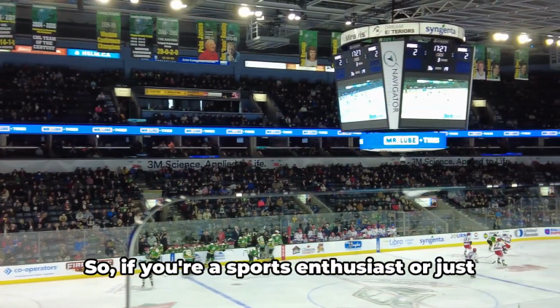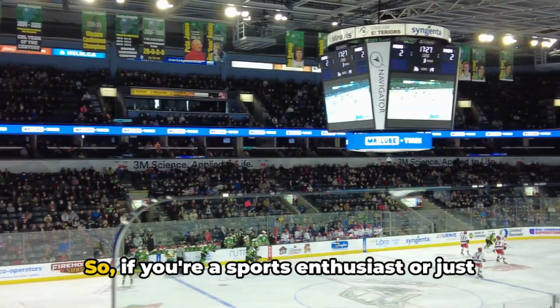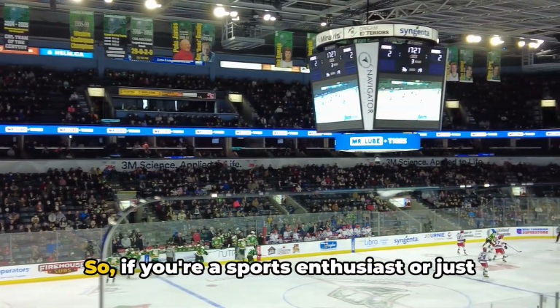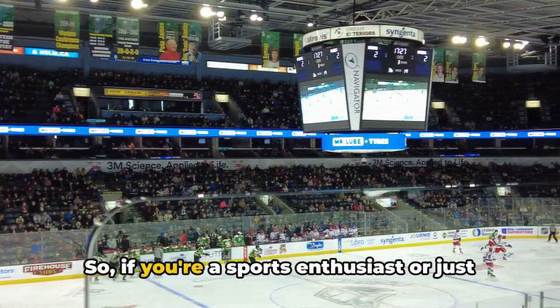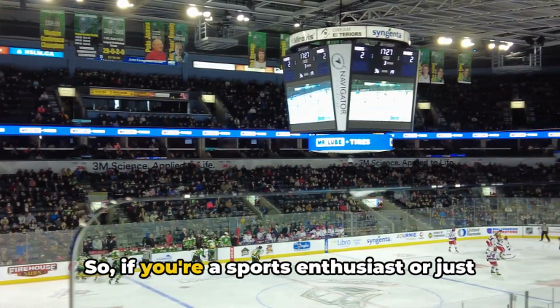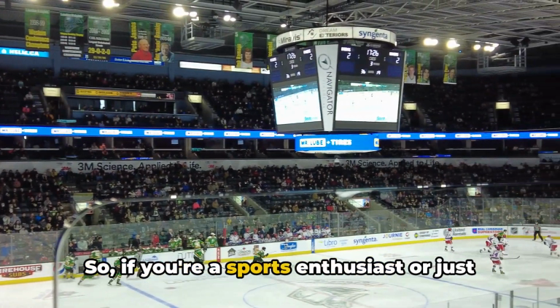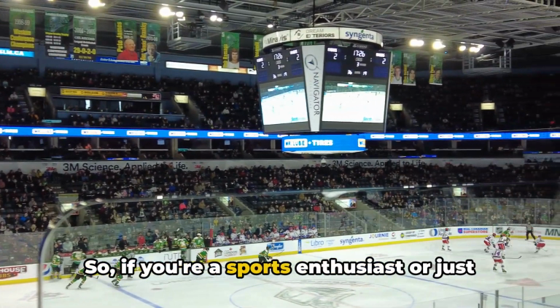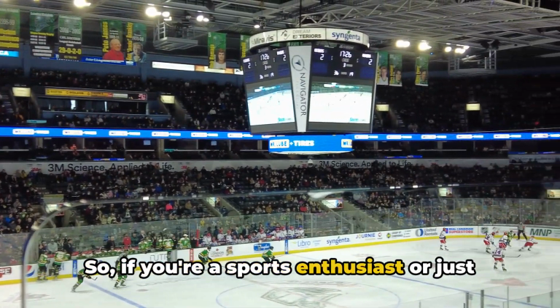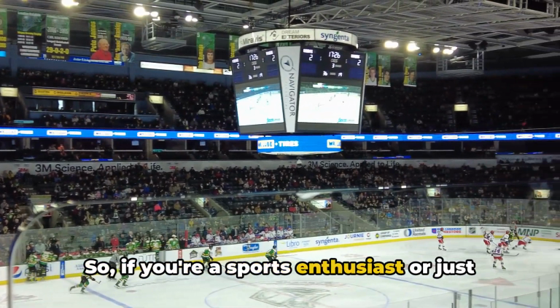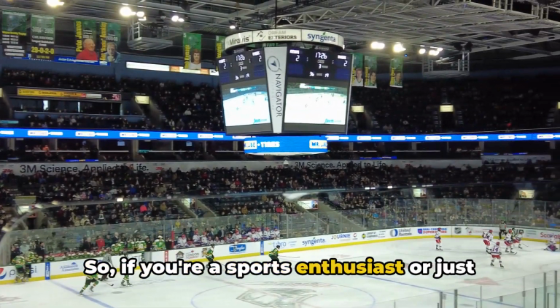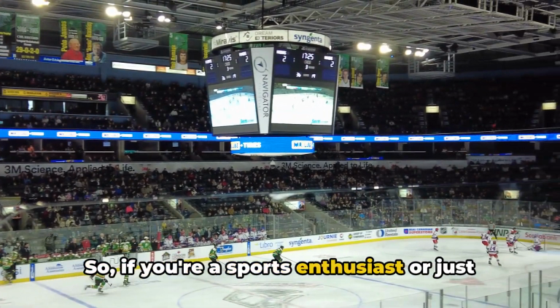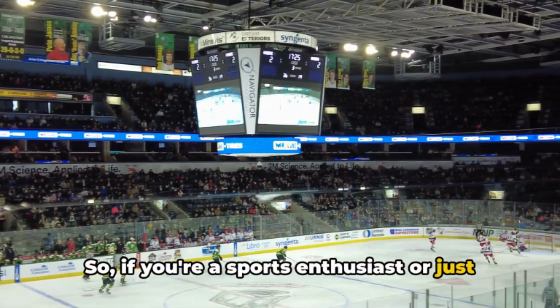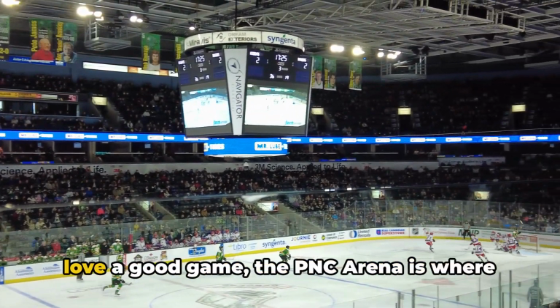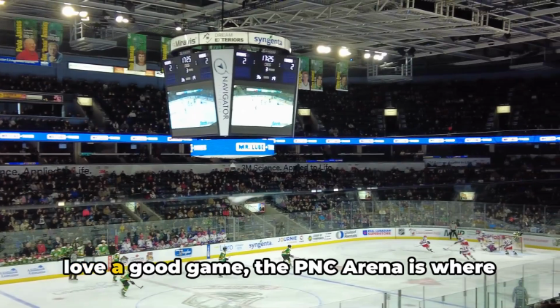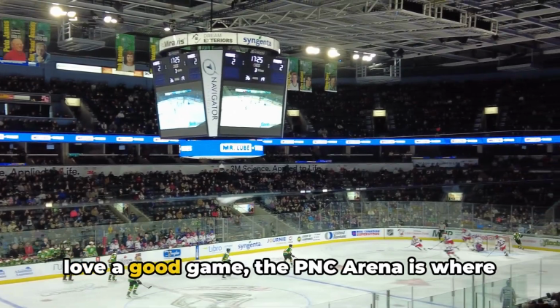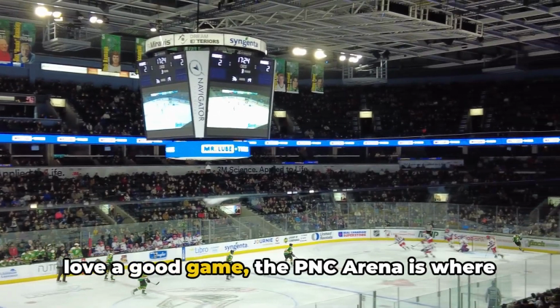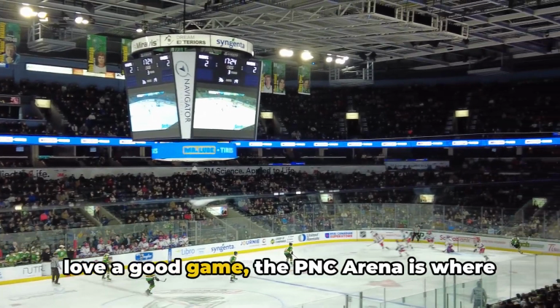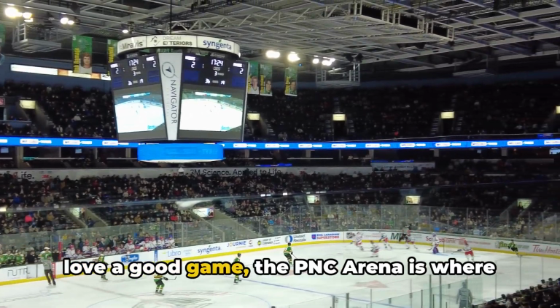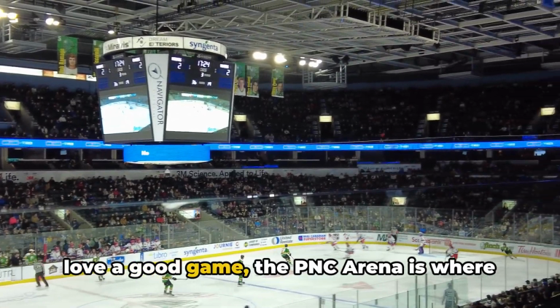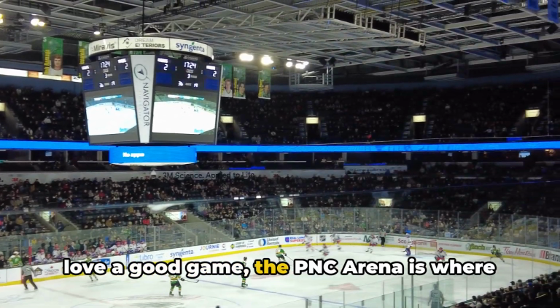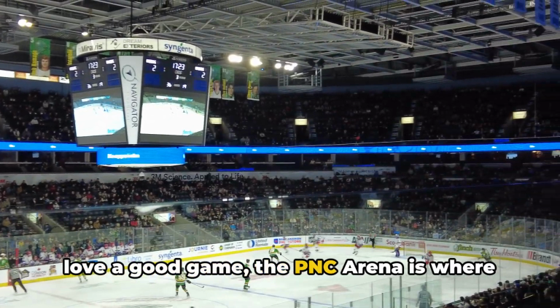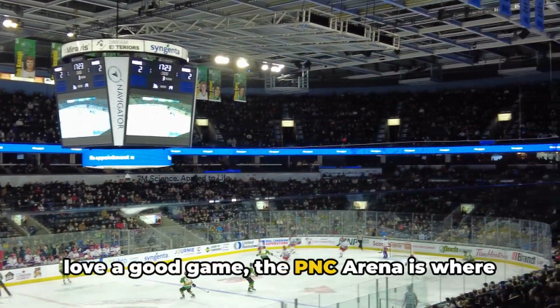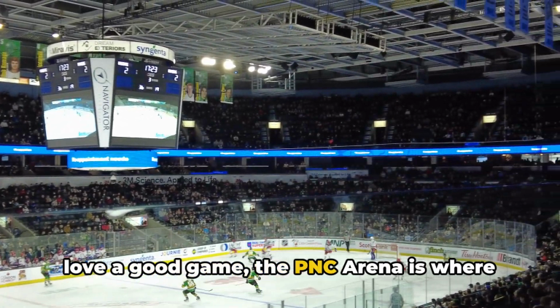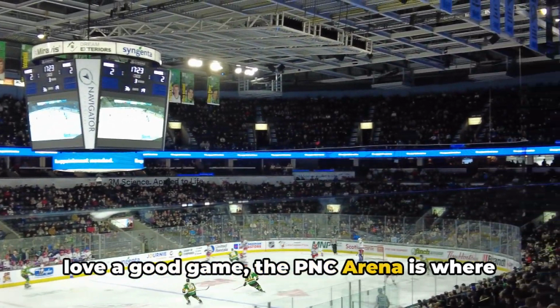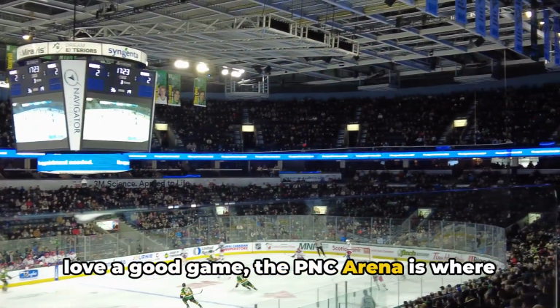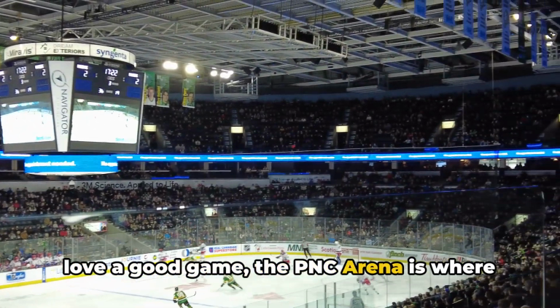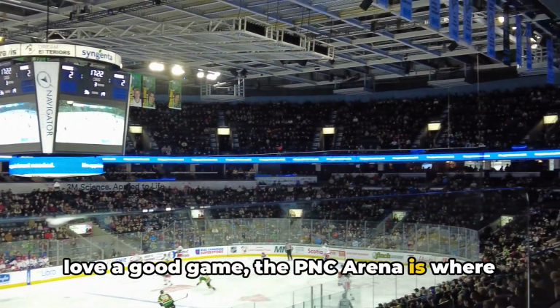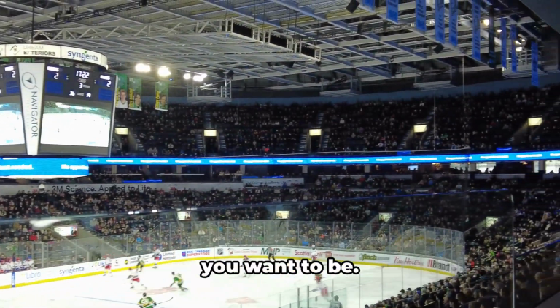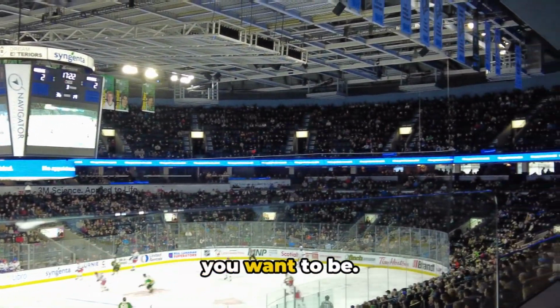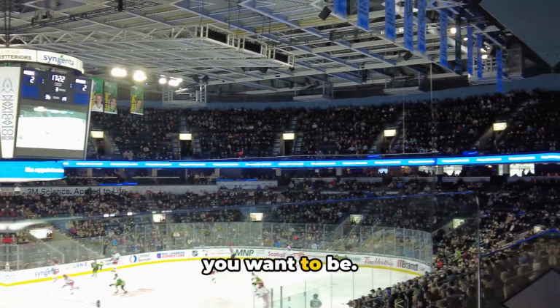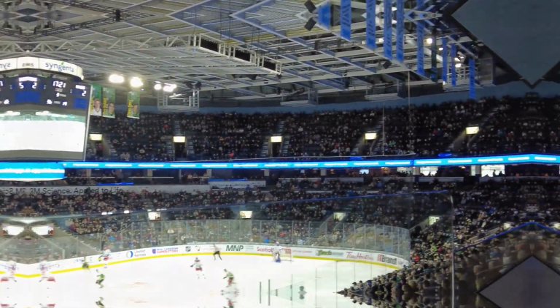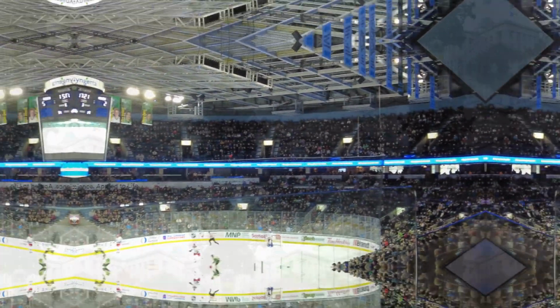So if you're a sports enthusiast or just love a good game, the PNC Arena is where you want to be.